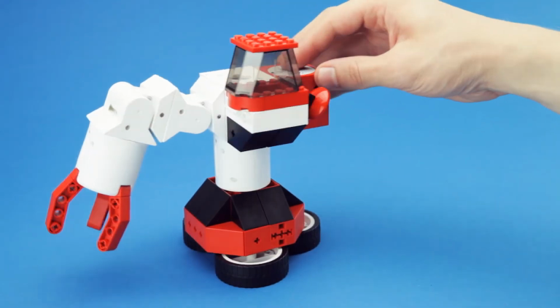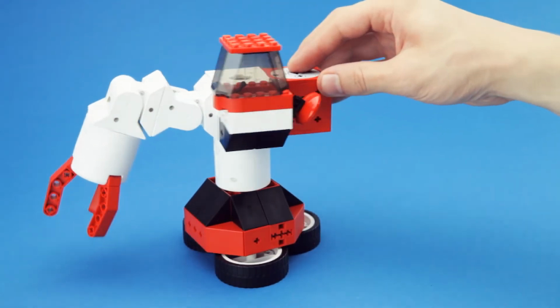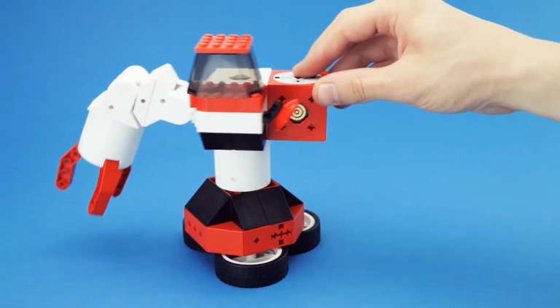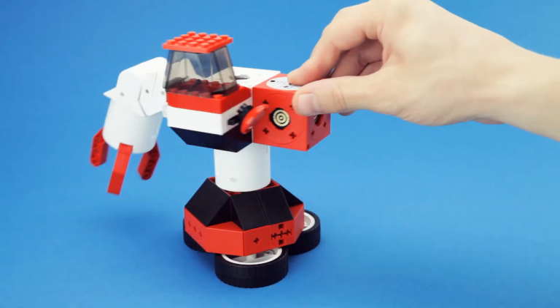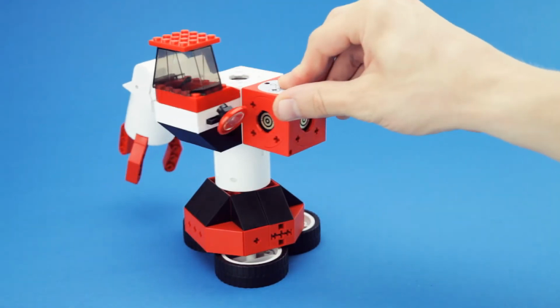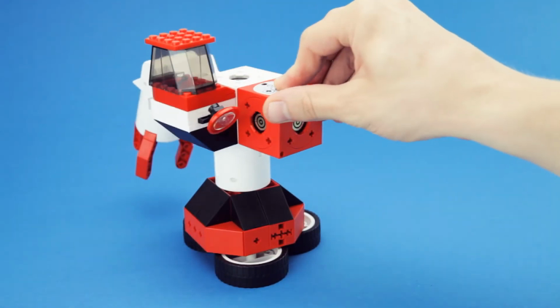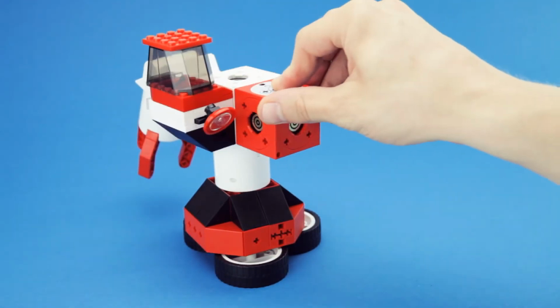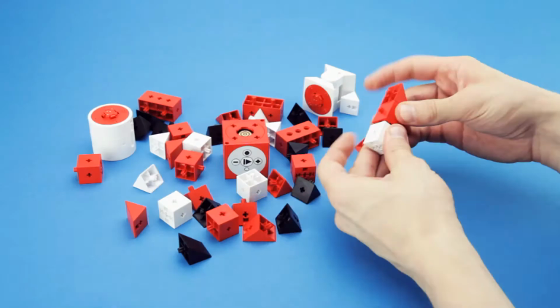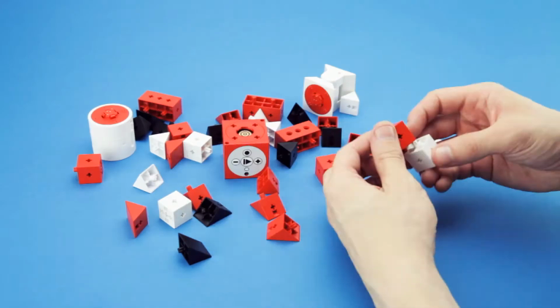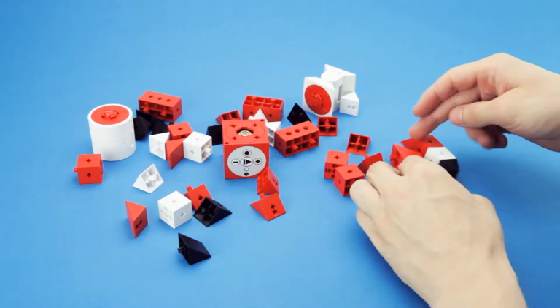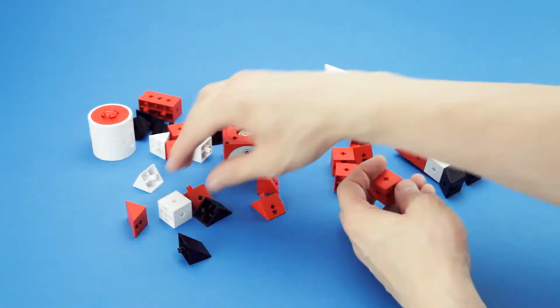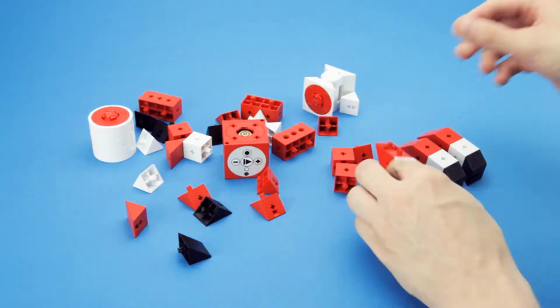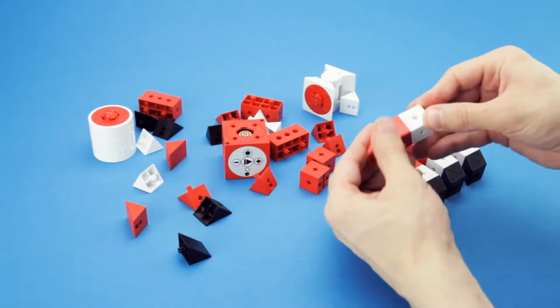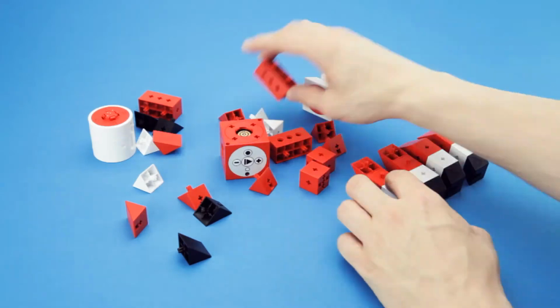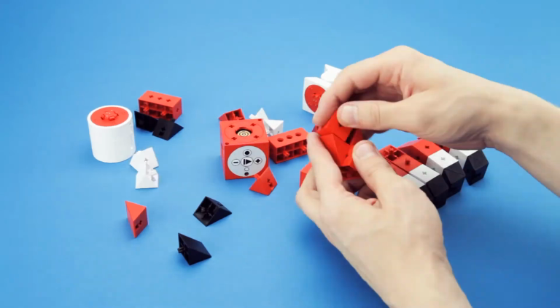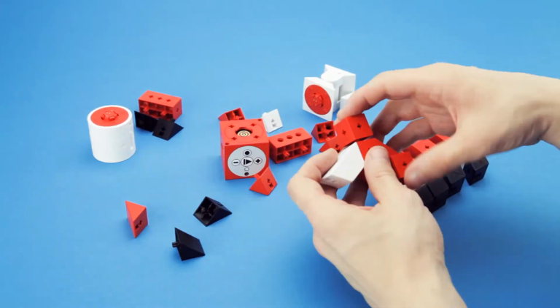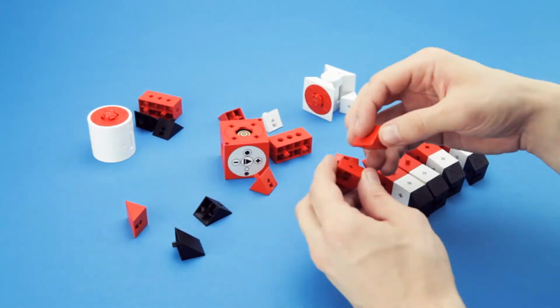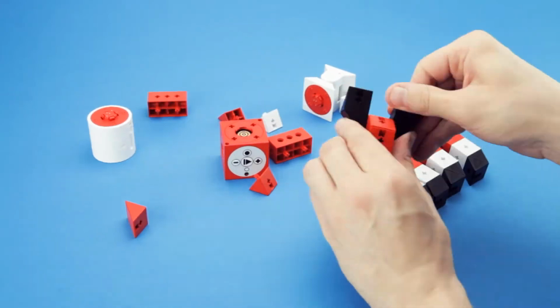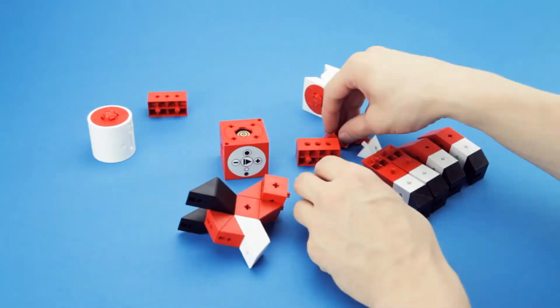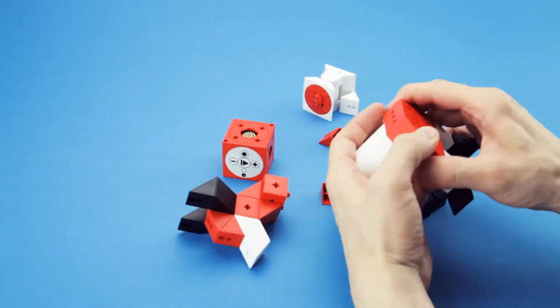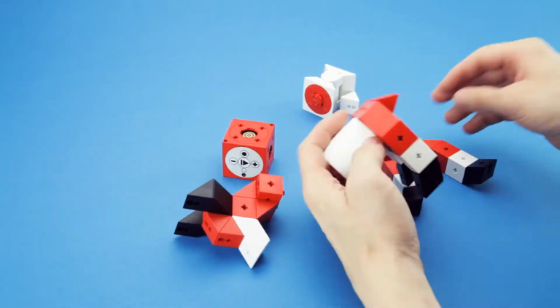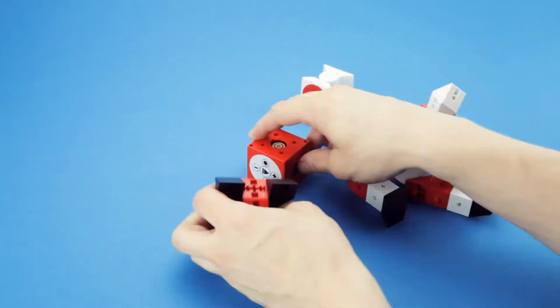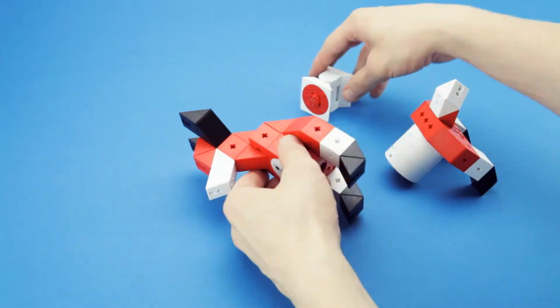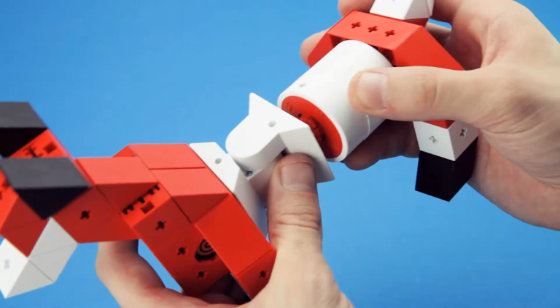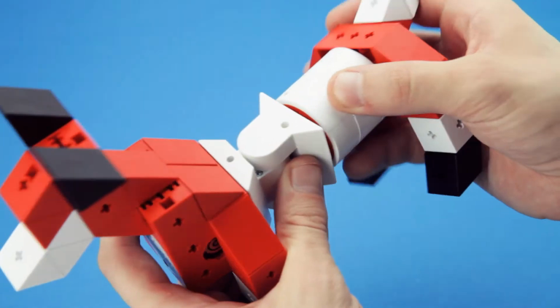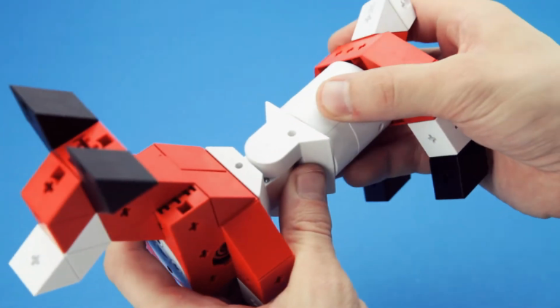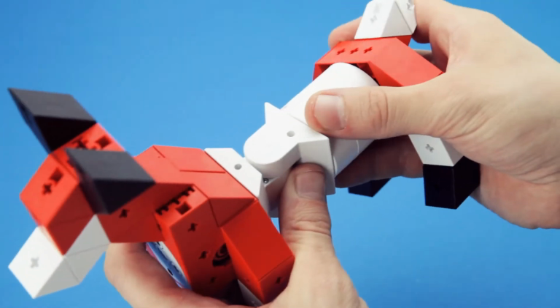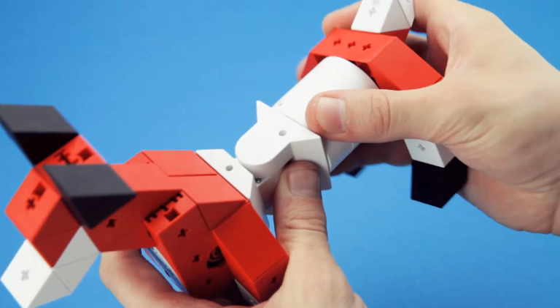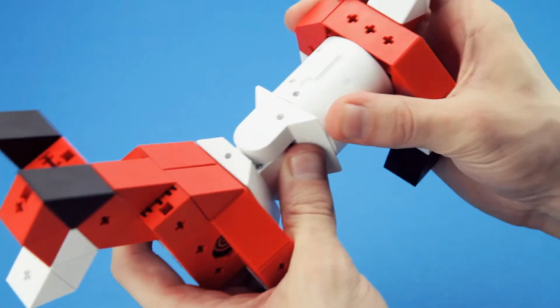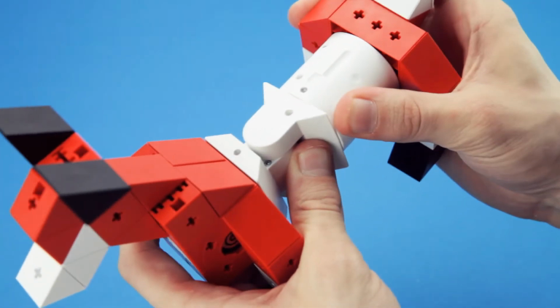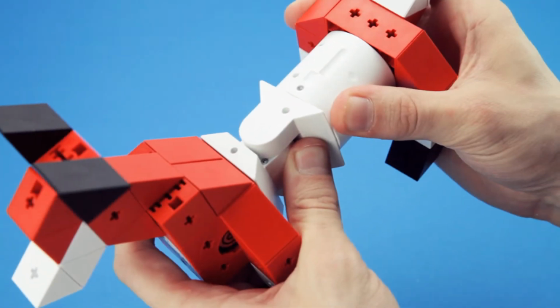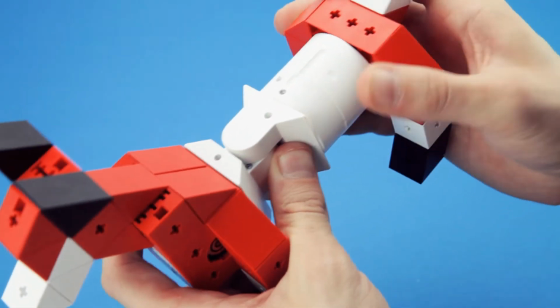All of TinkerBot's modular pieces can be connected easily, without the need for wiring or programming.